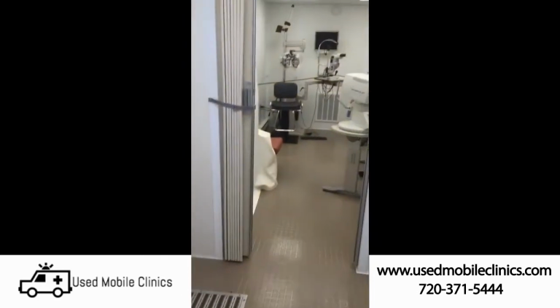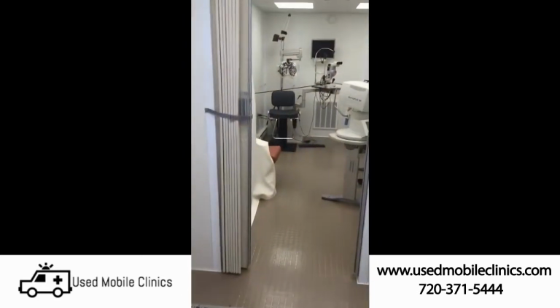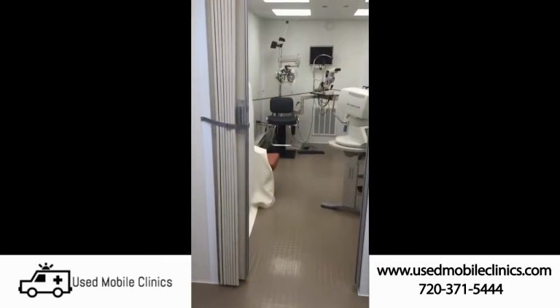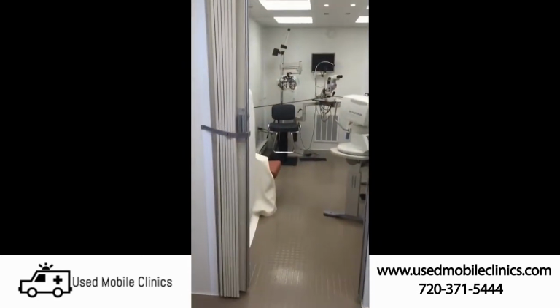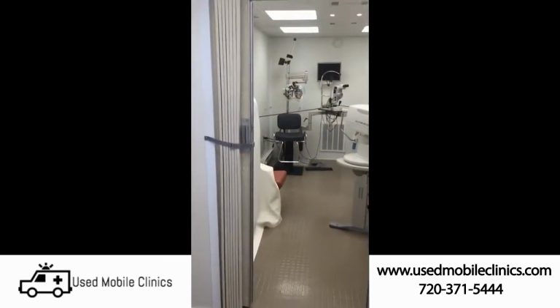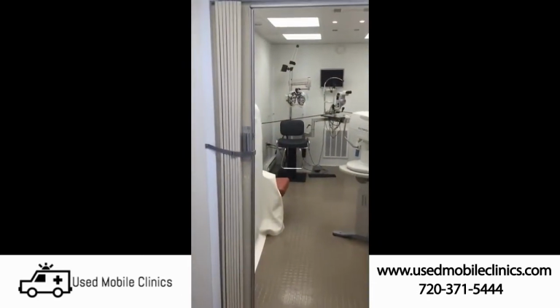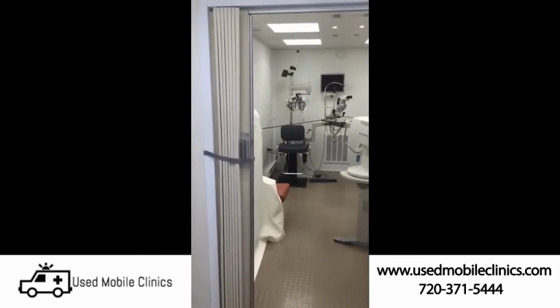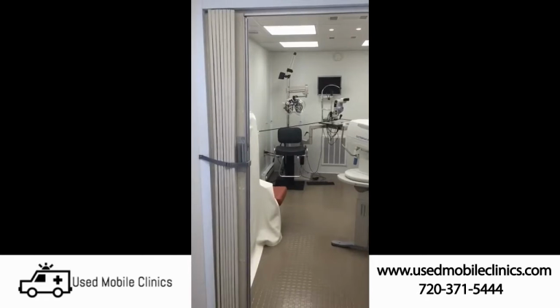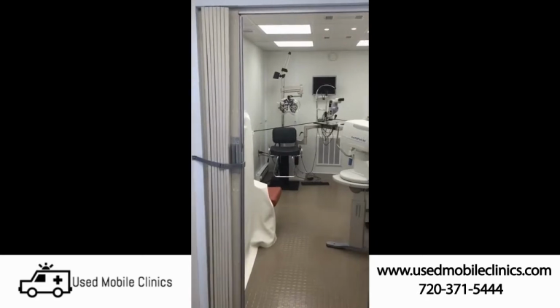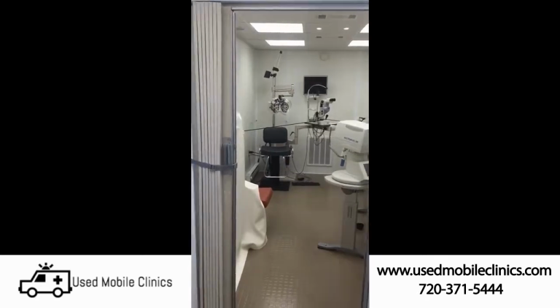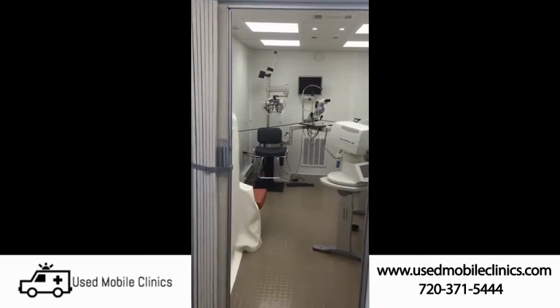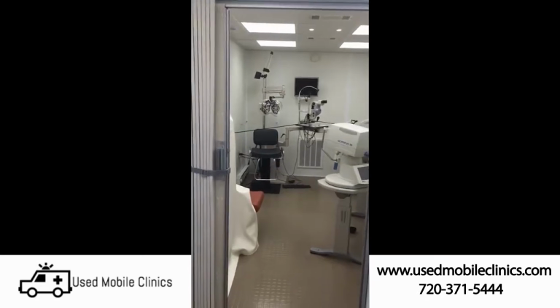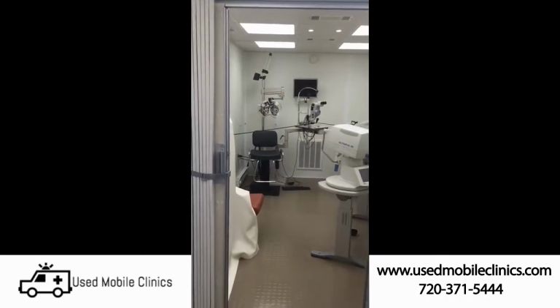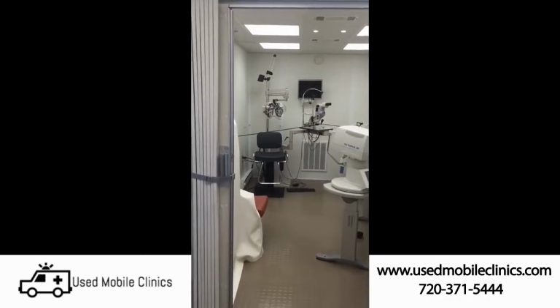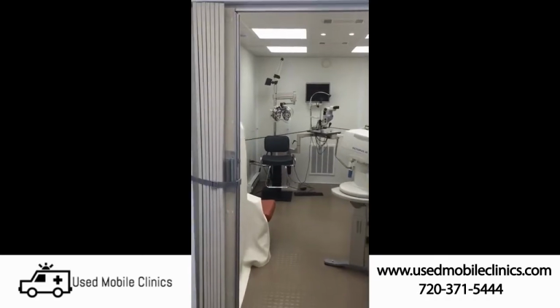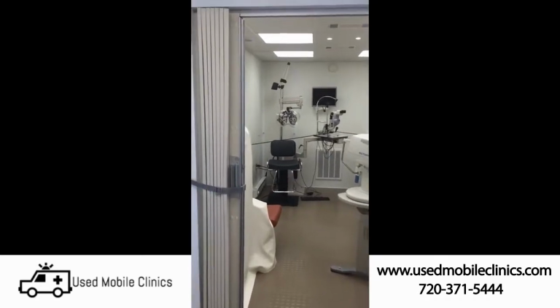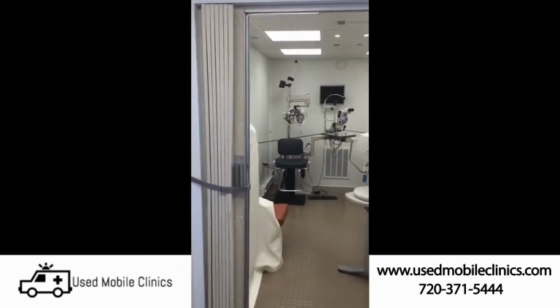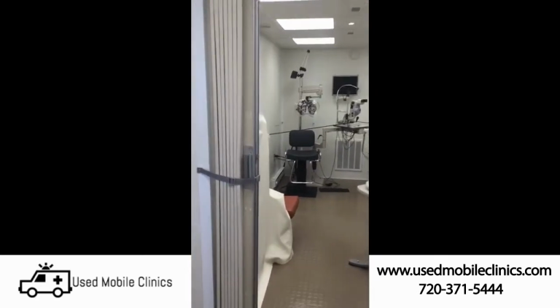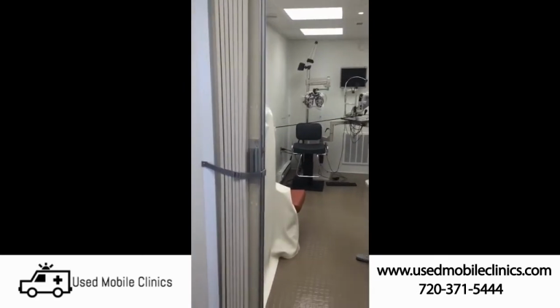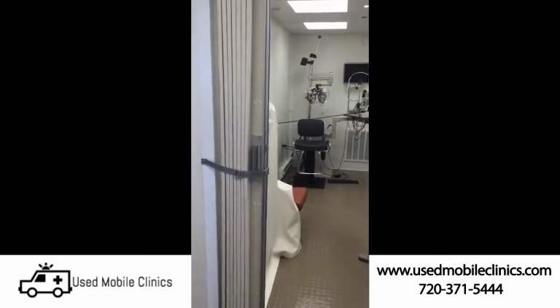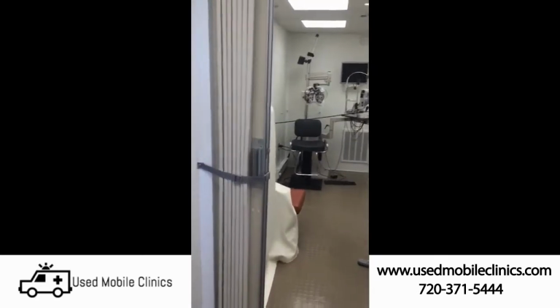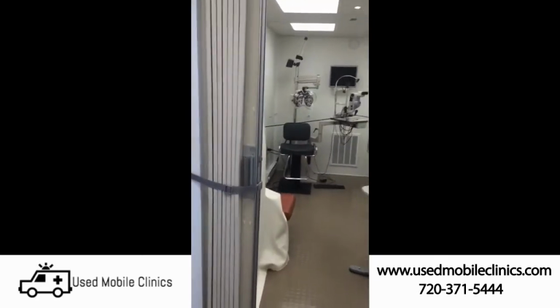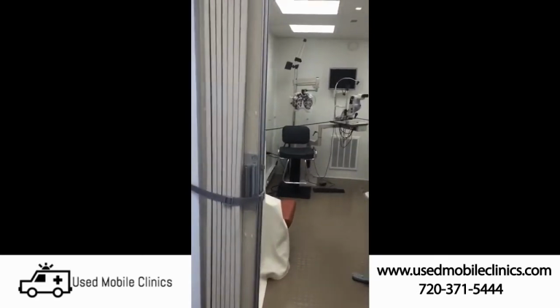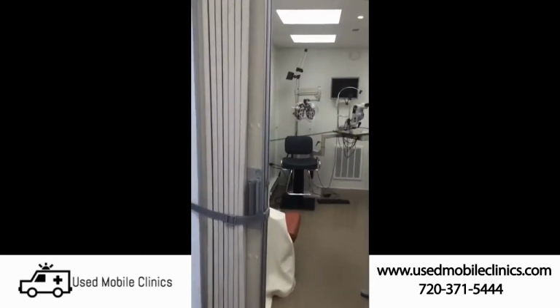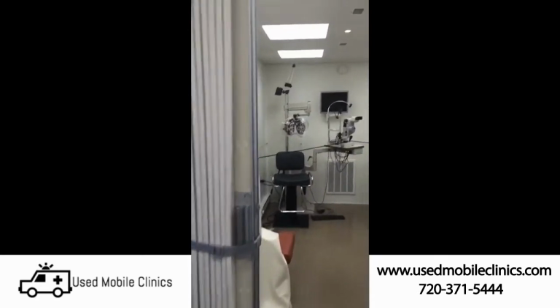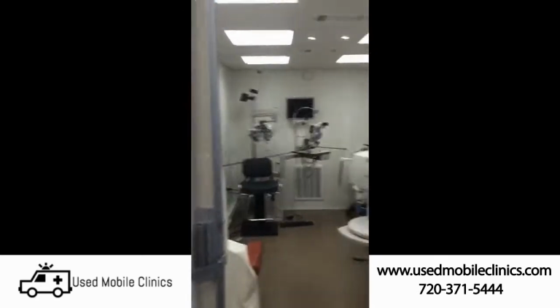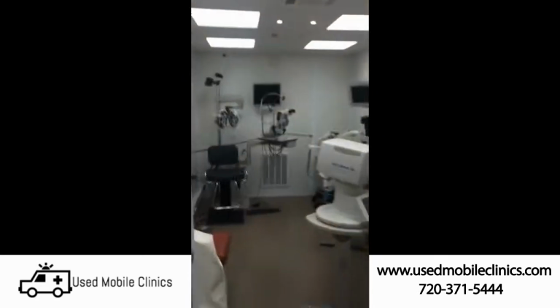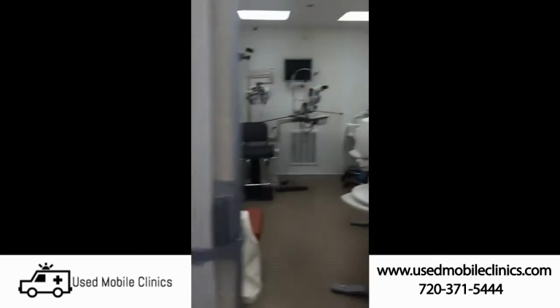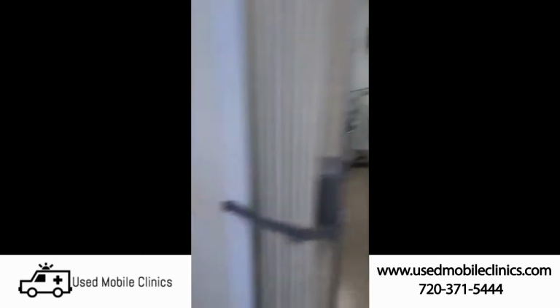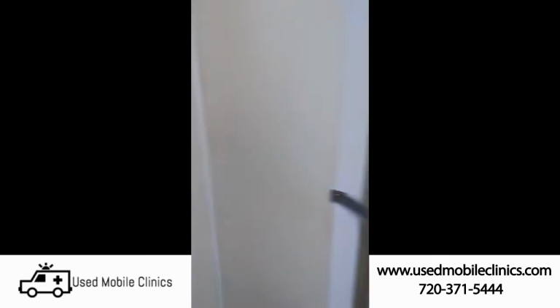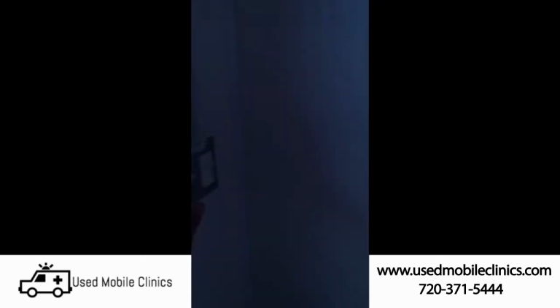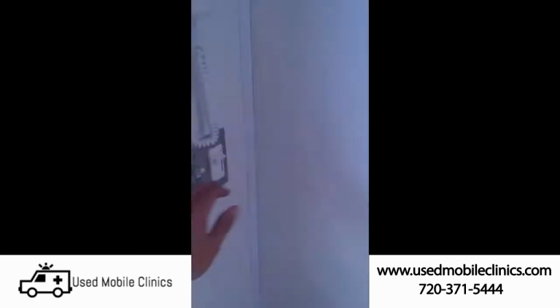Privacy curtain or door. All rooms have dimming lights.